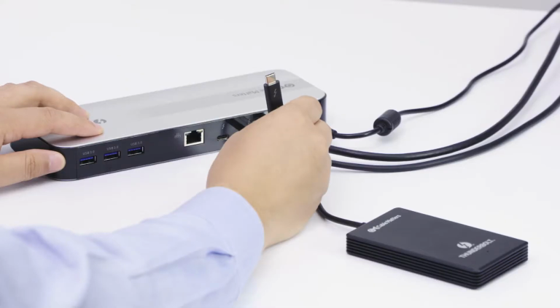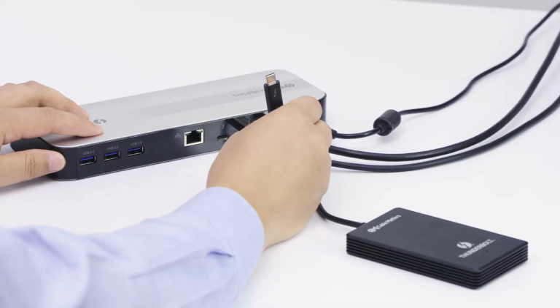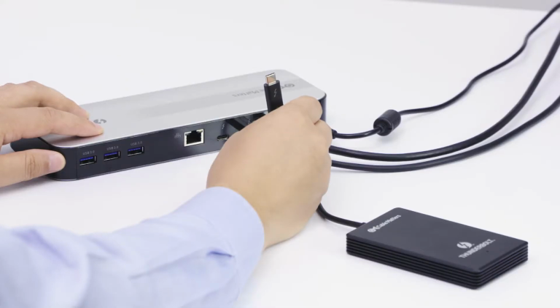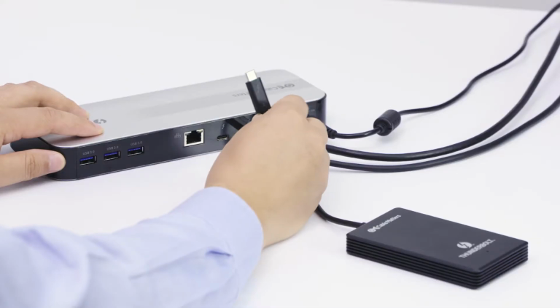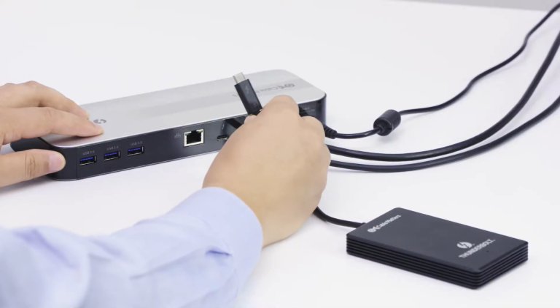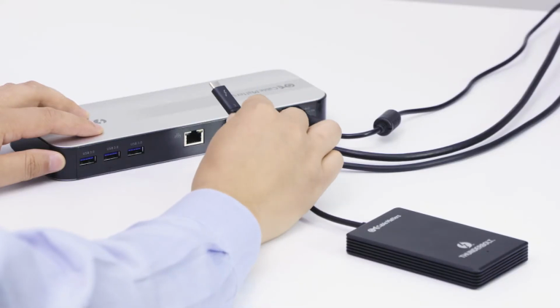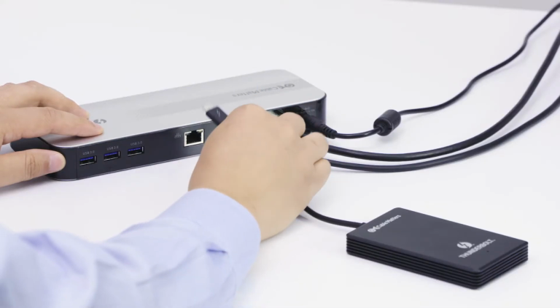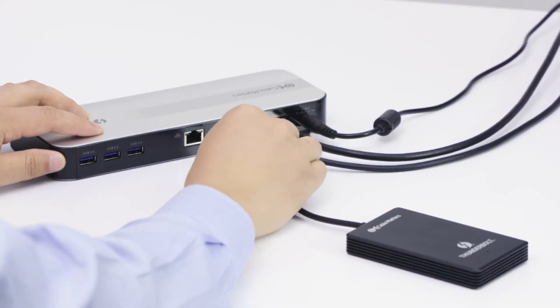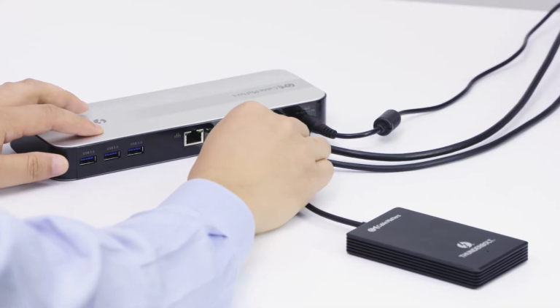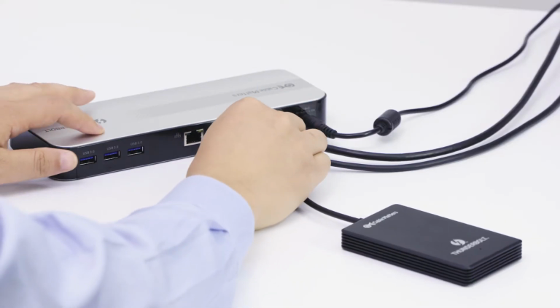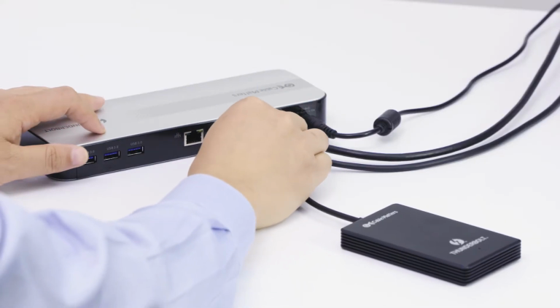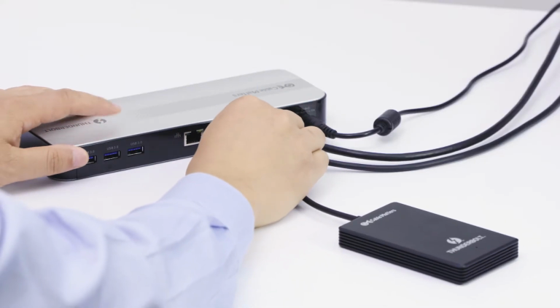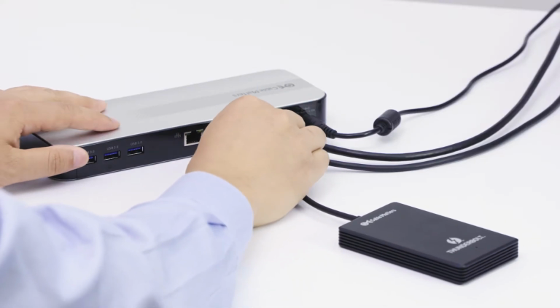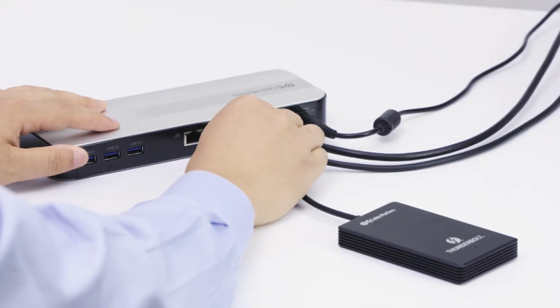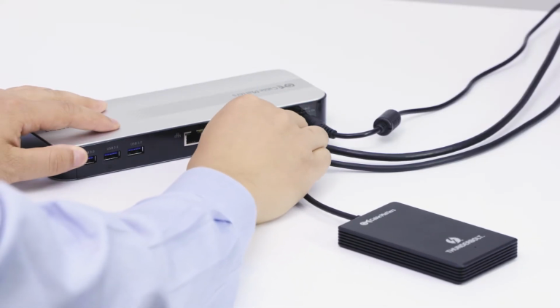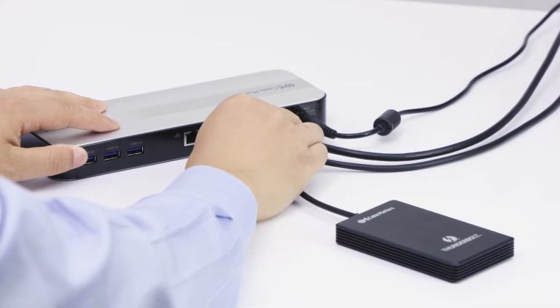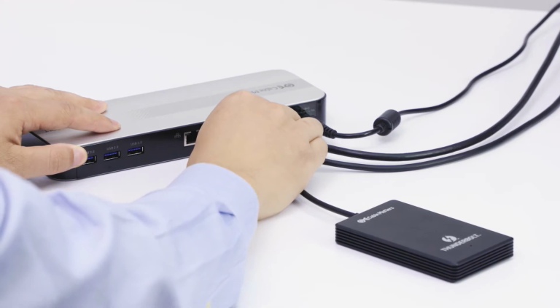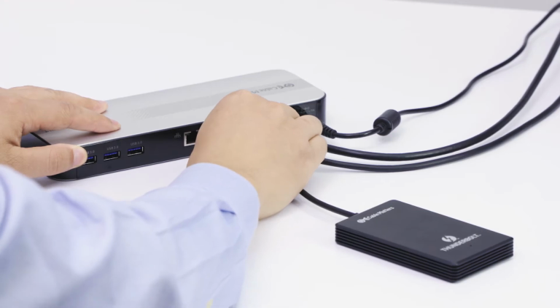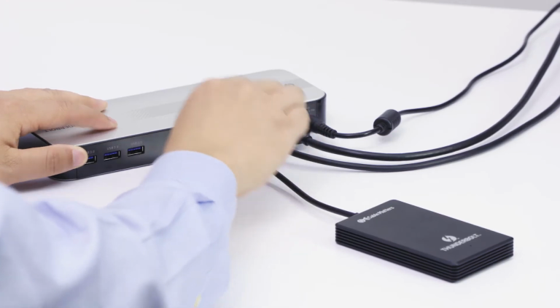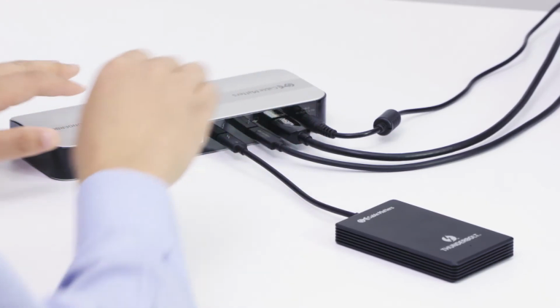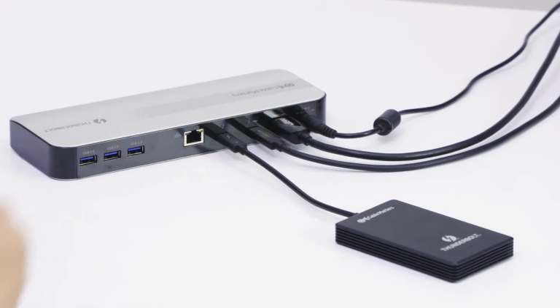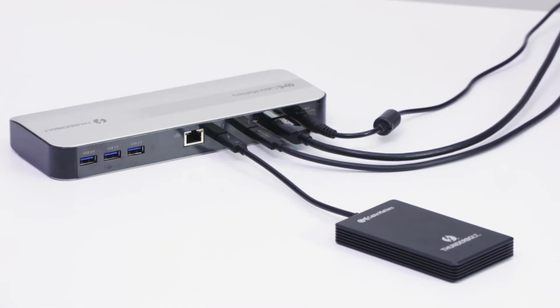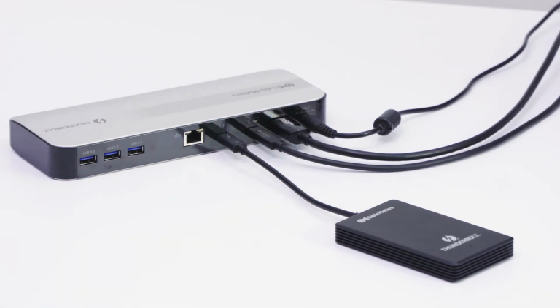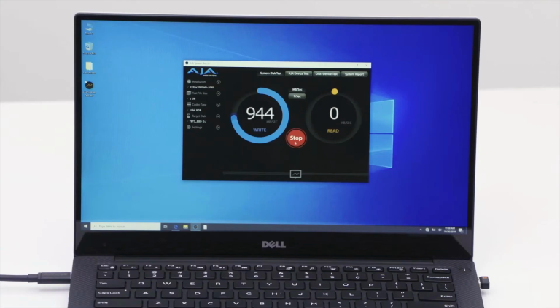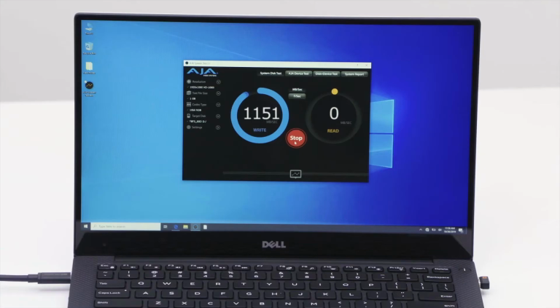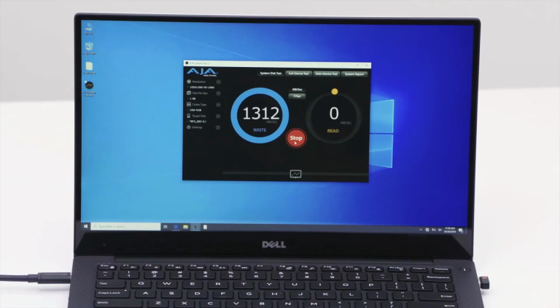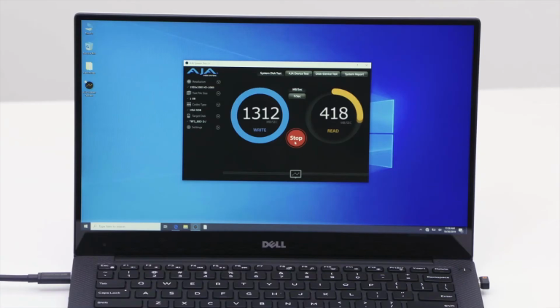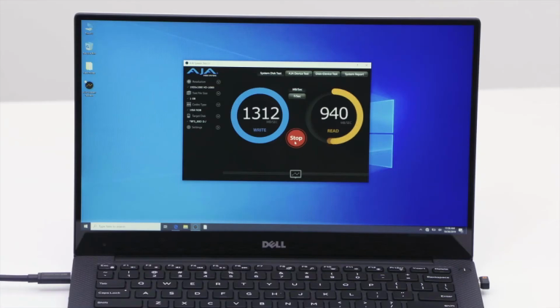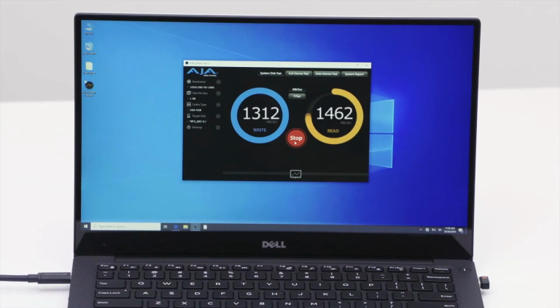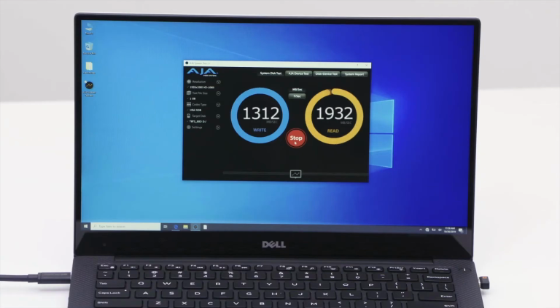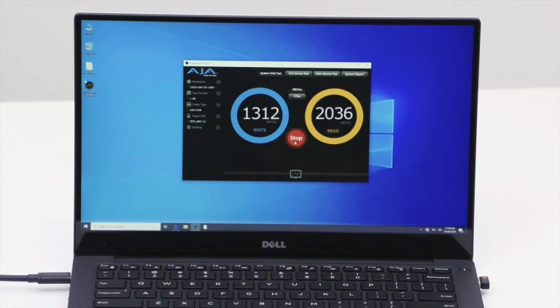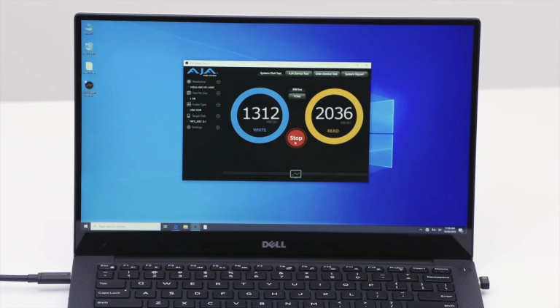Enjoy up to 40 gigabits per second transfer speed to a Thunderbolt 3 hard drive with the 1 and 2 meter cables.